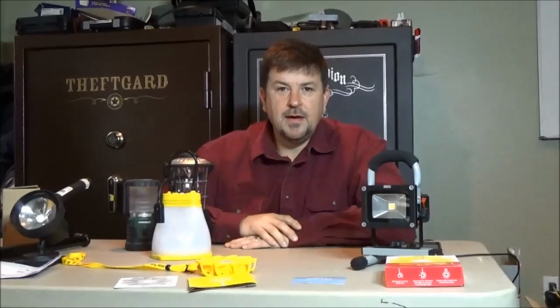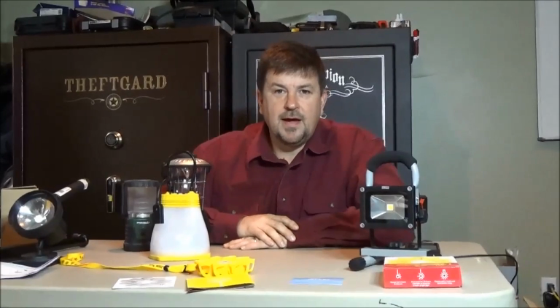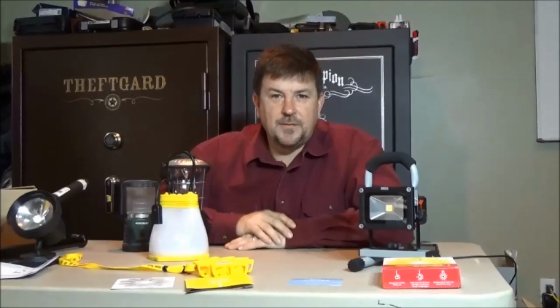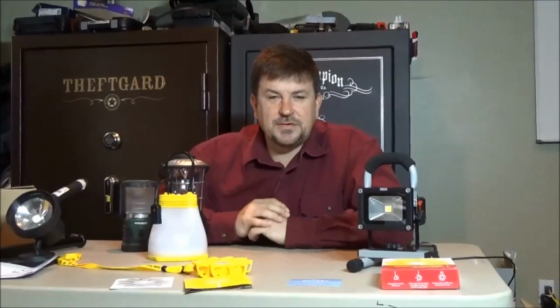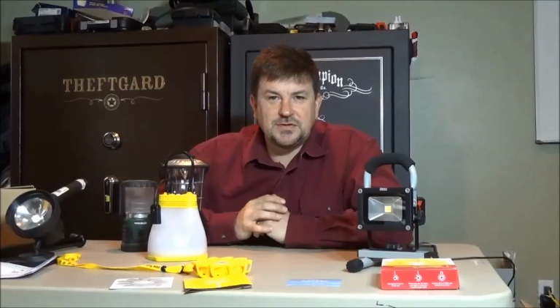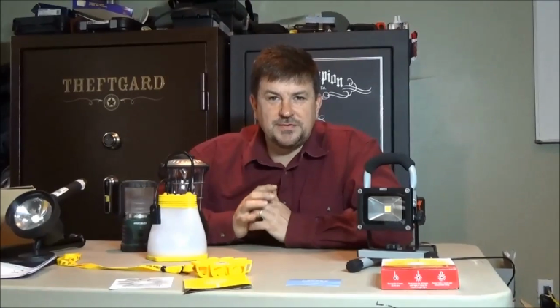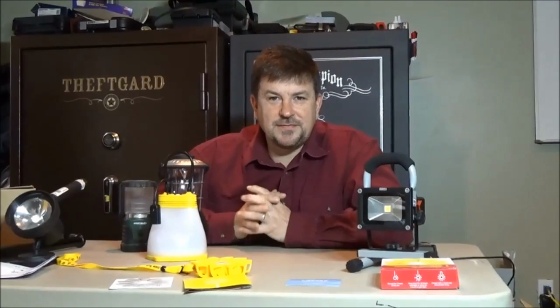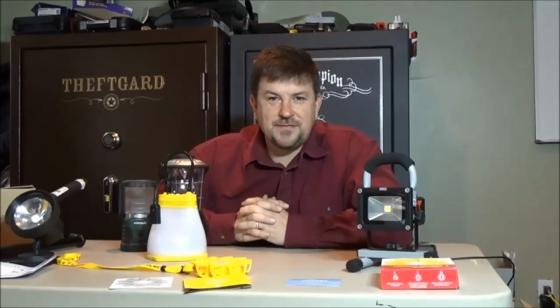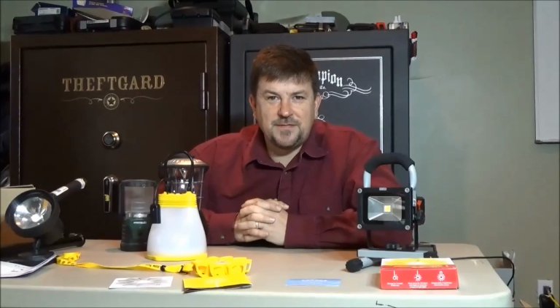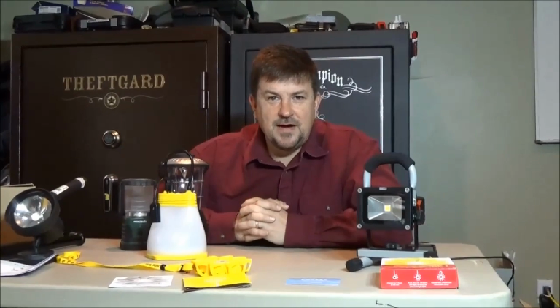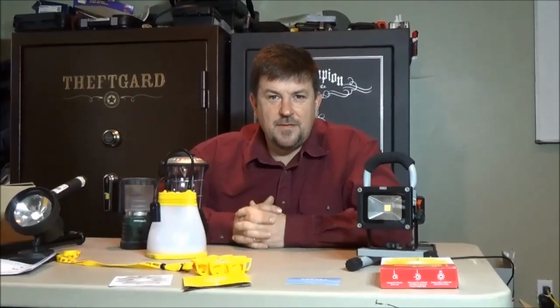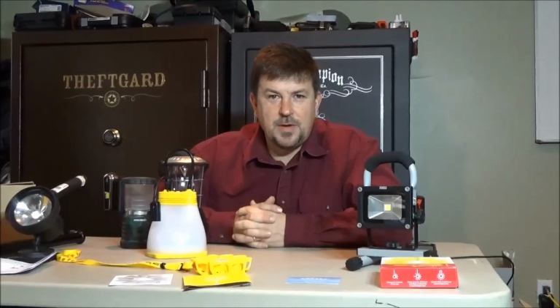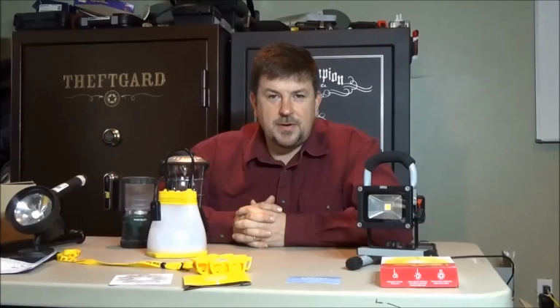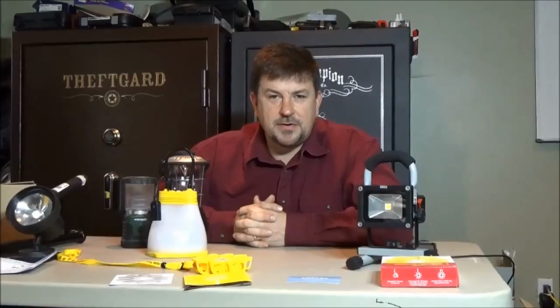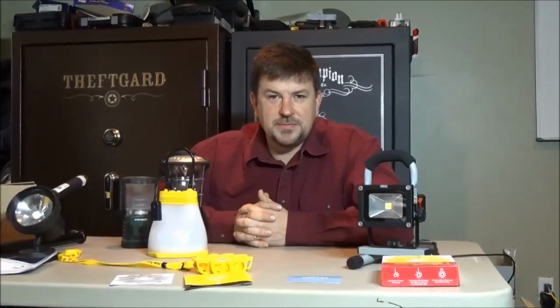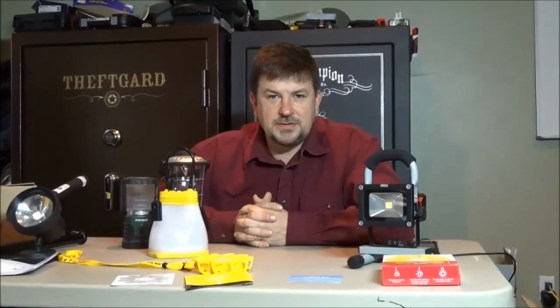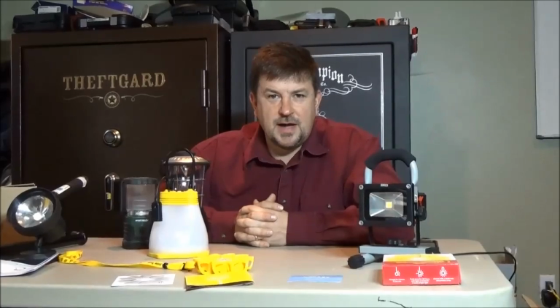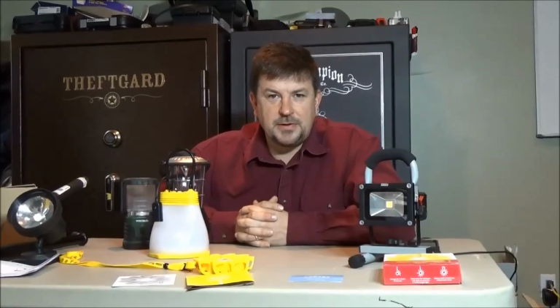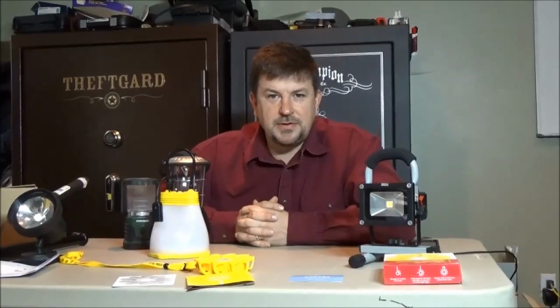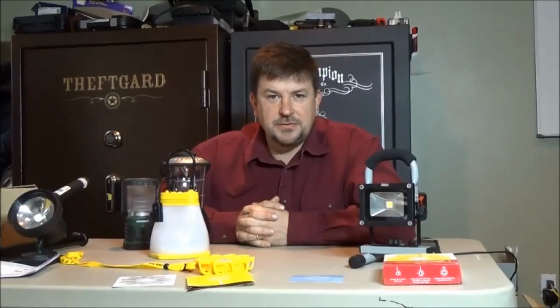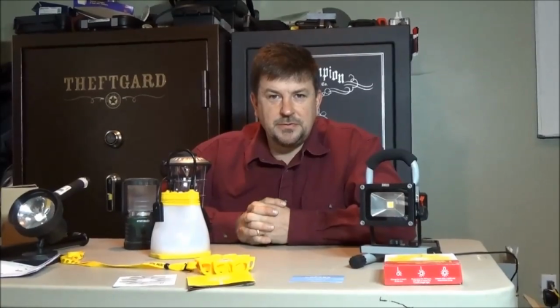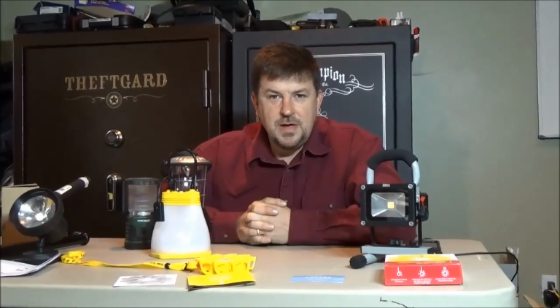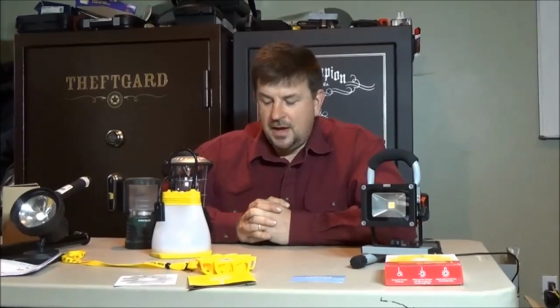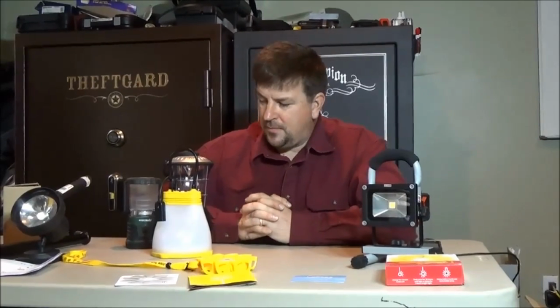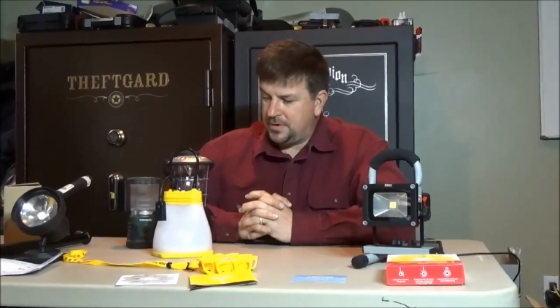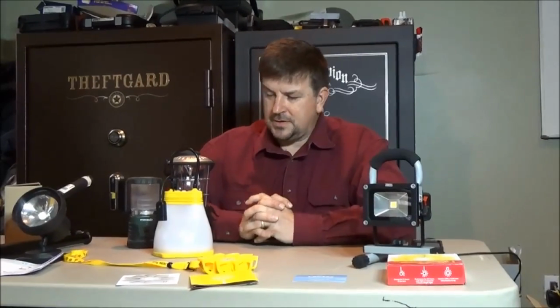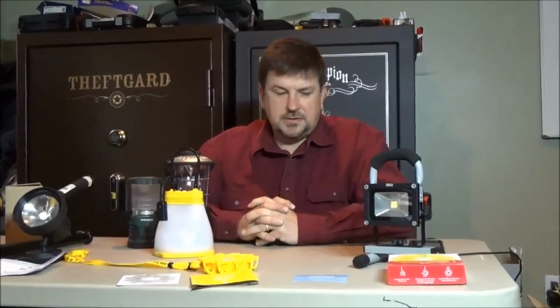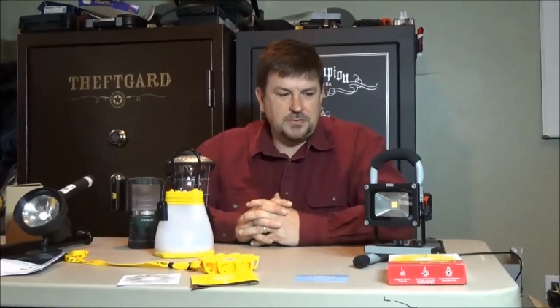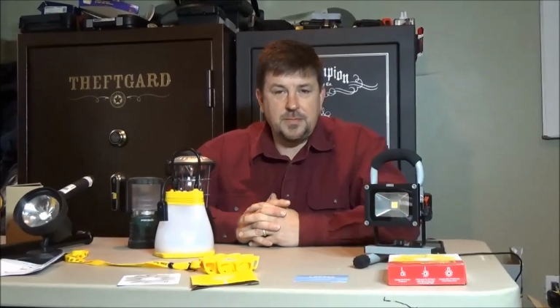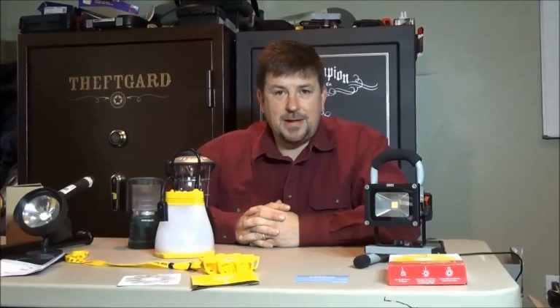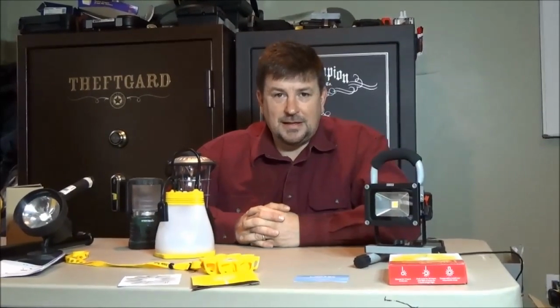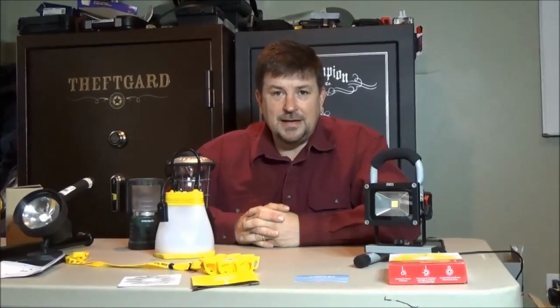Hey folks, Engineer 775. Hope you had a Merry Christmas and Happy New Year to you. I wanted to talk to you a little bit about lighting.